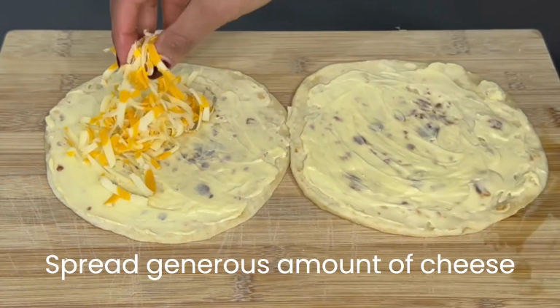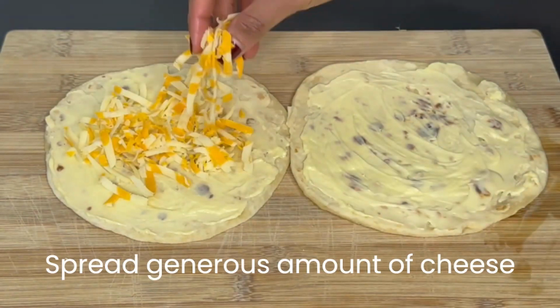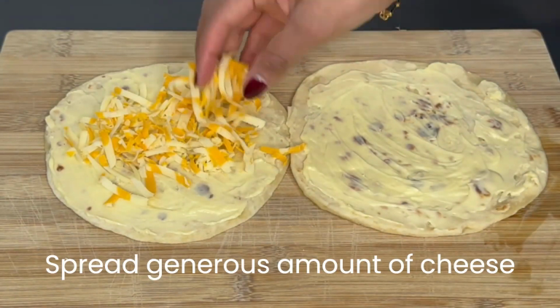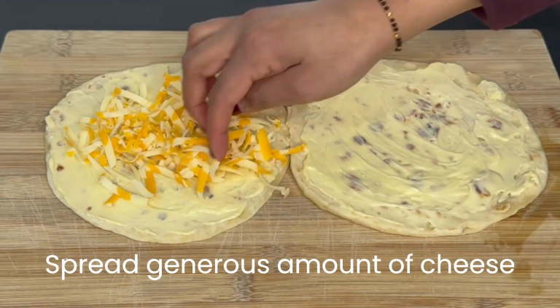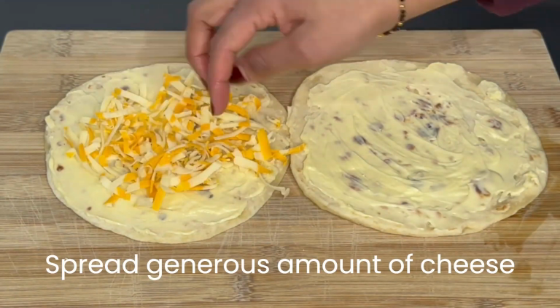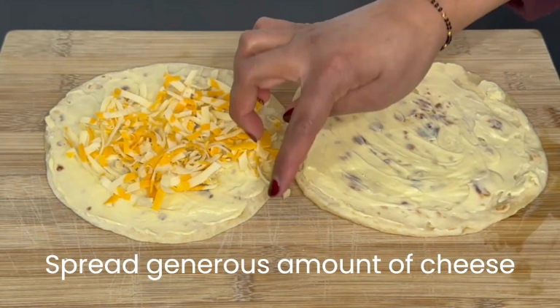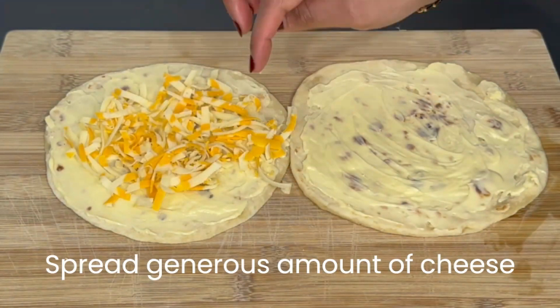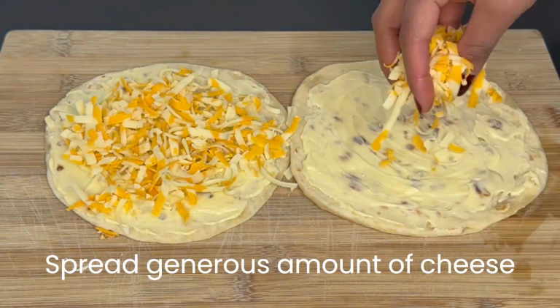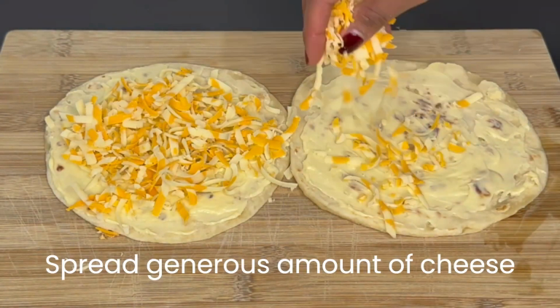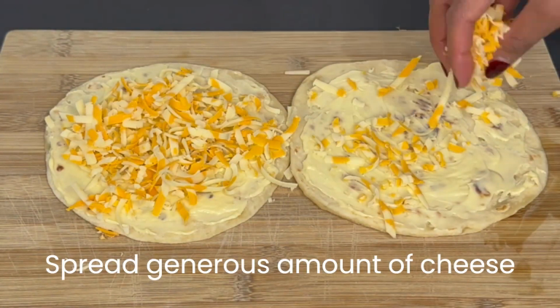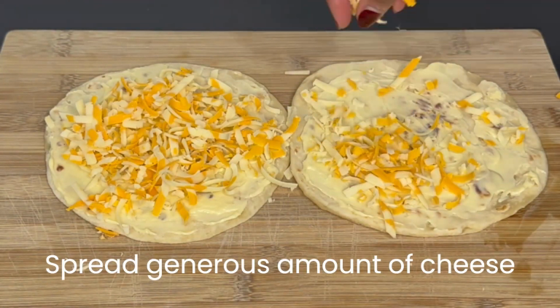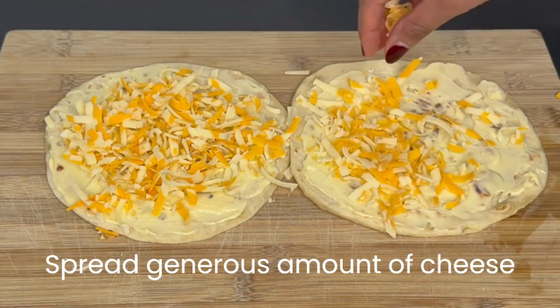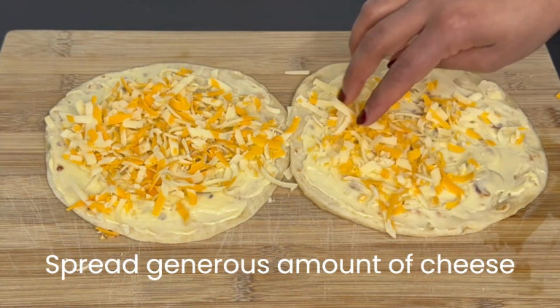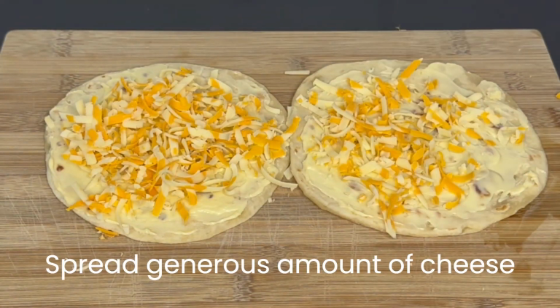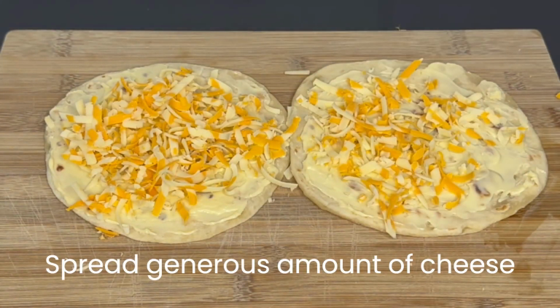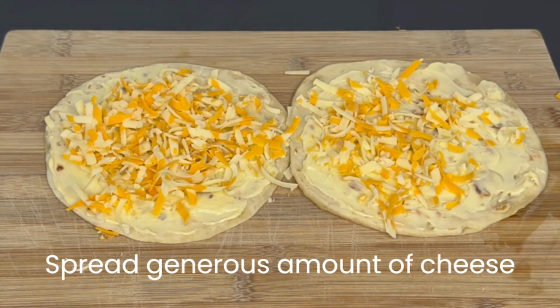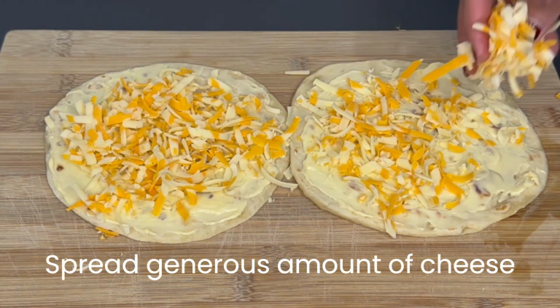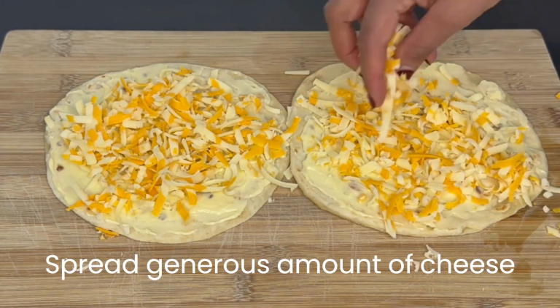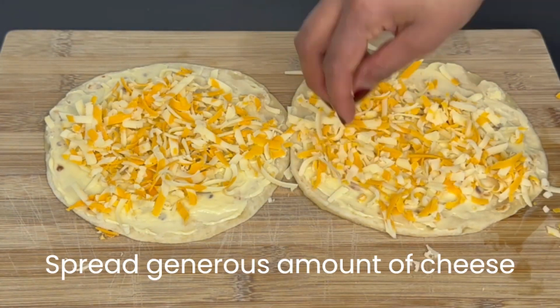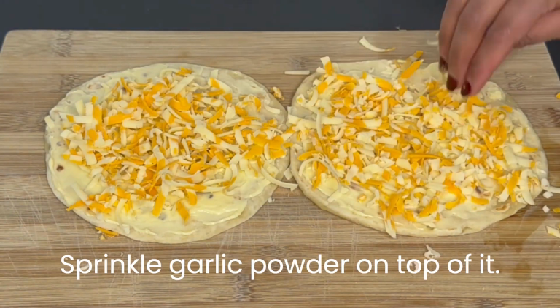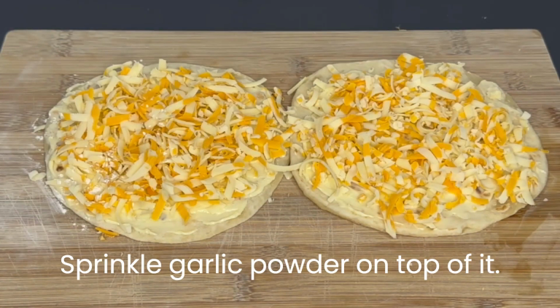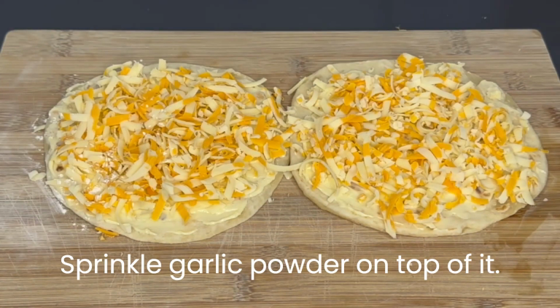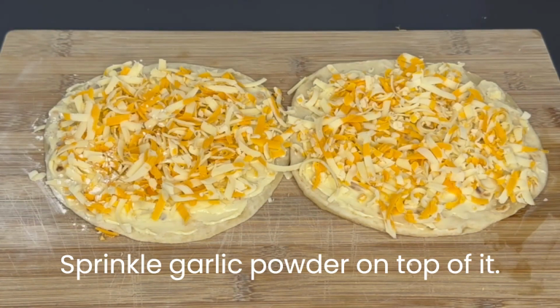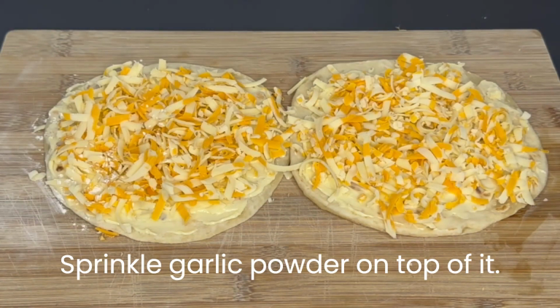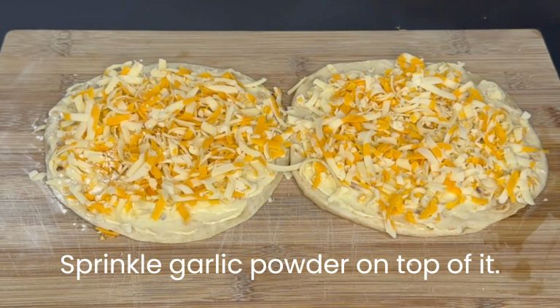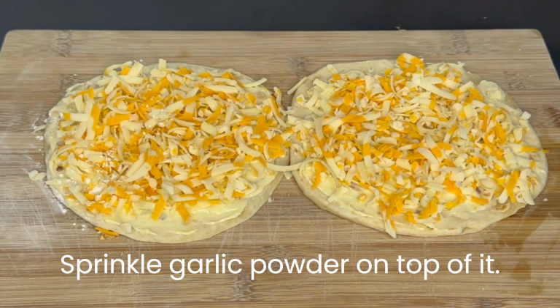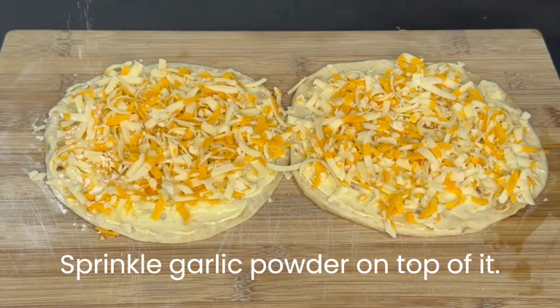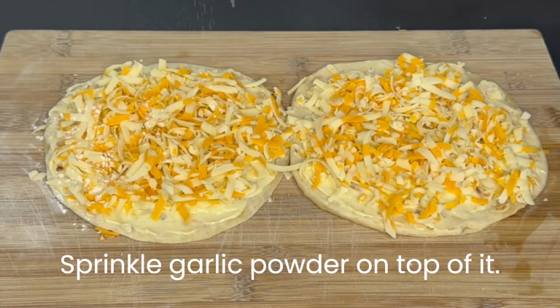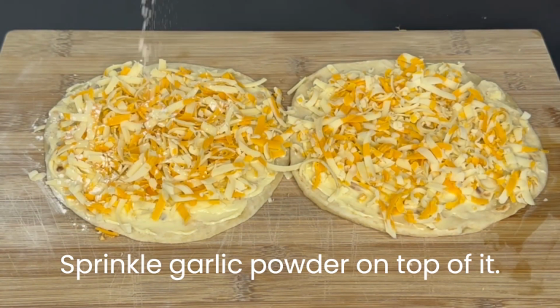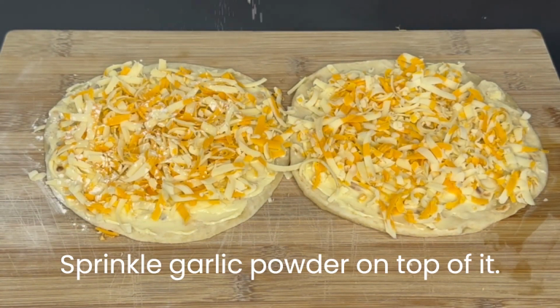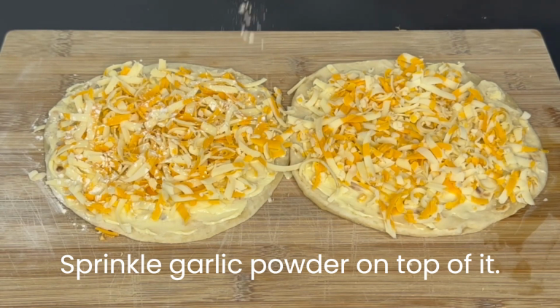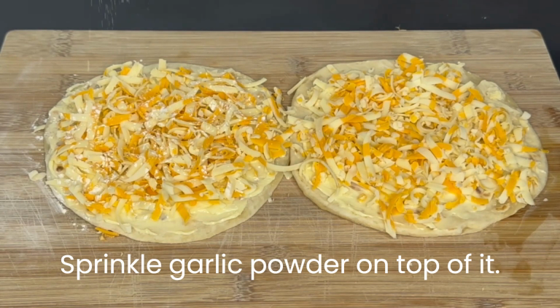Spread a generous amount of cheese, then sprinkle garlic powder on top of it.